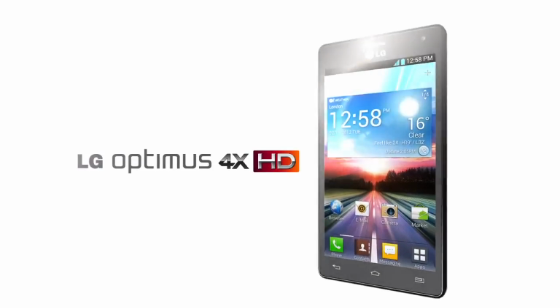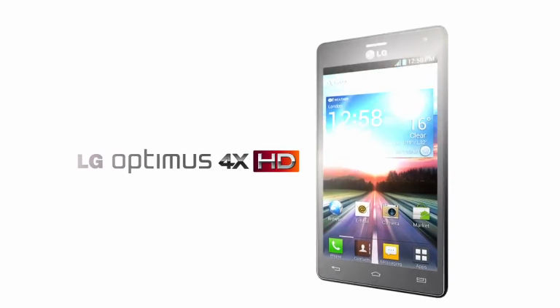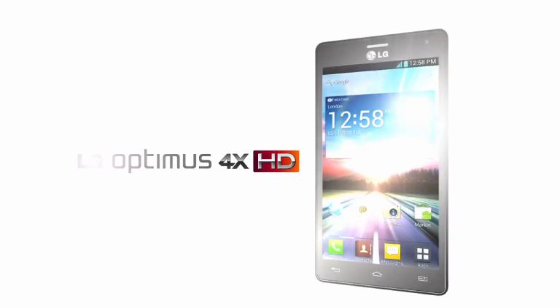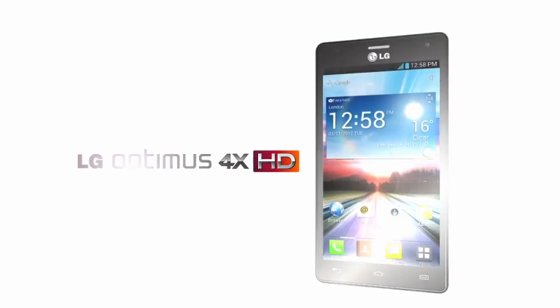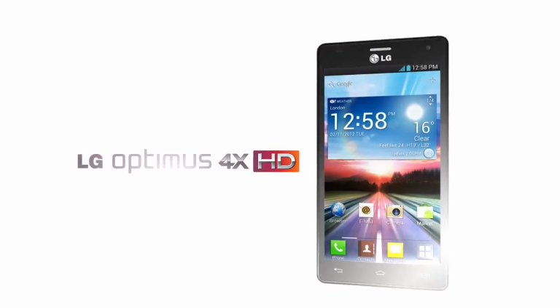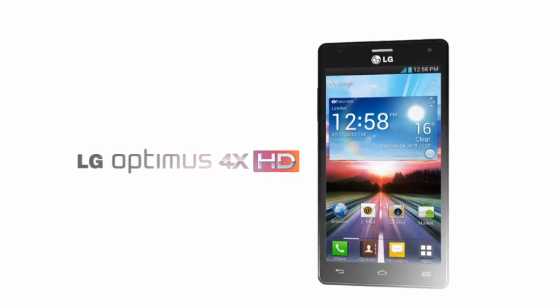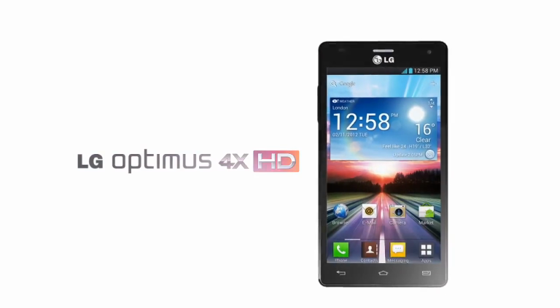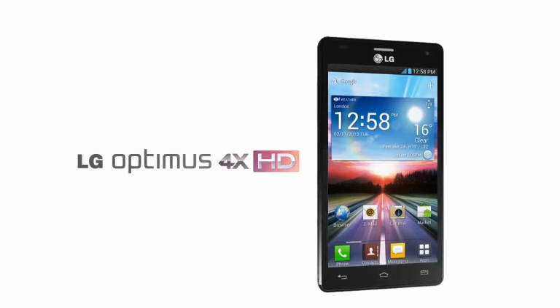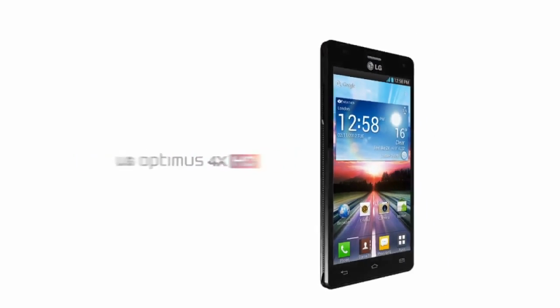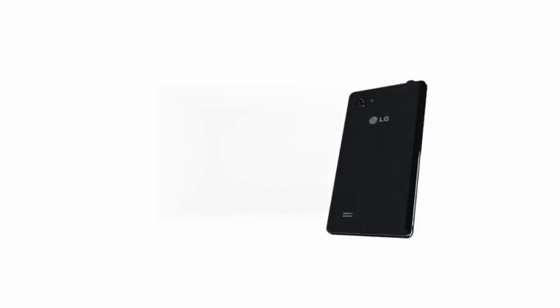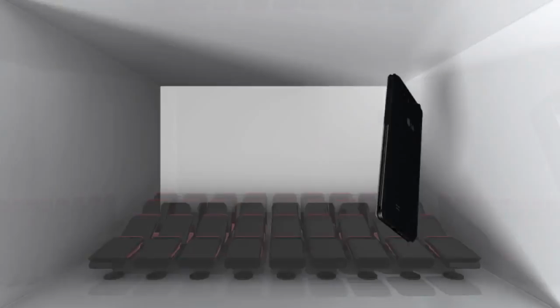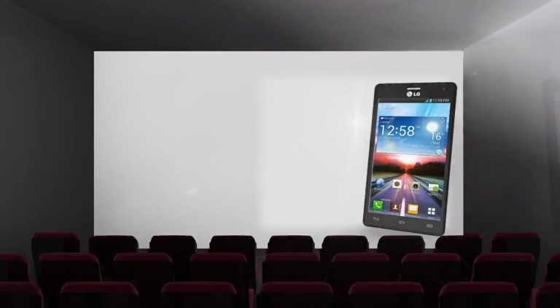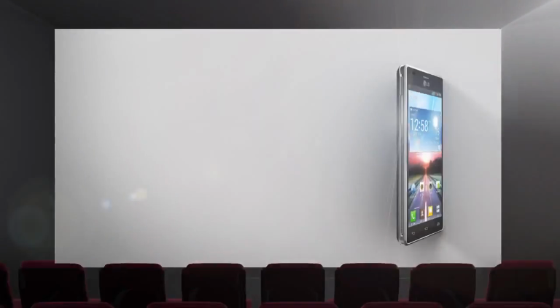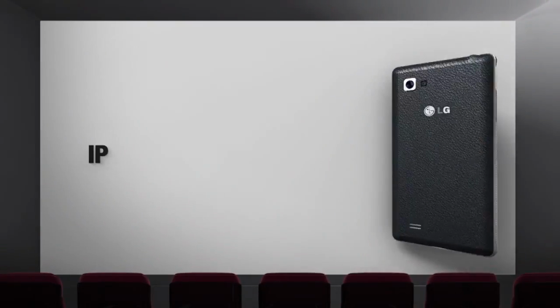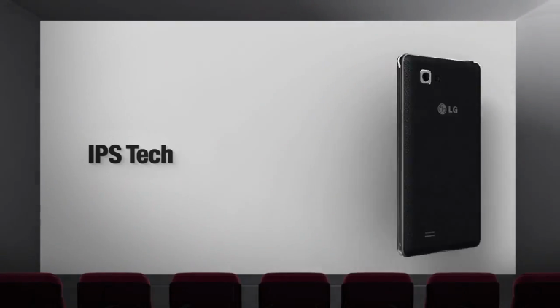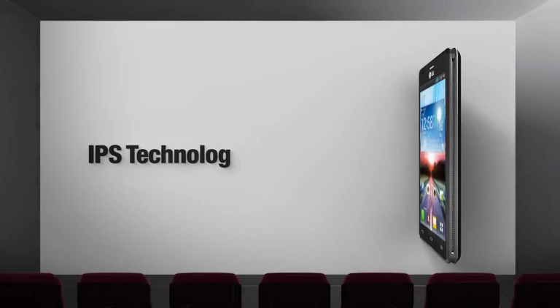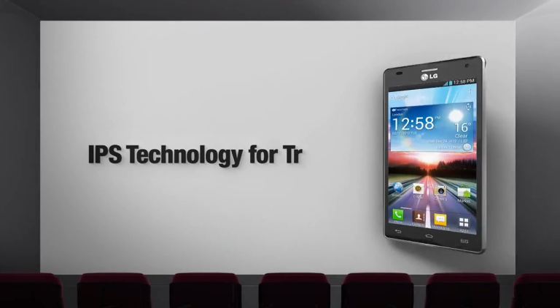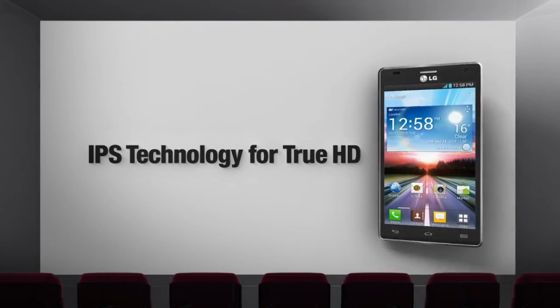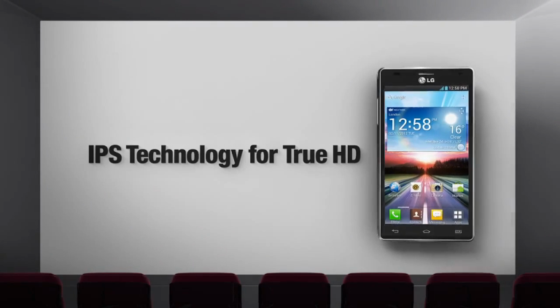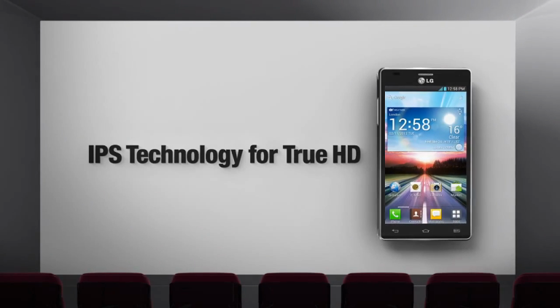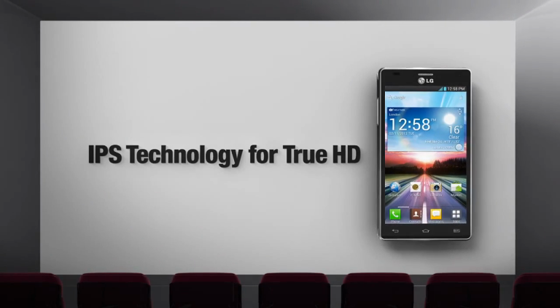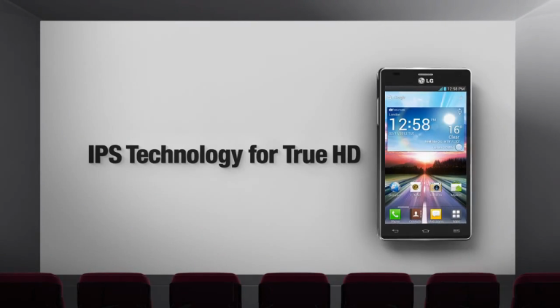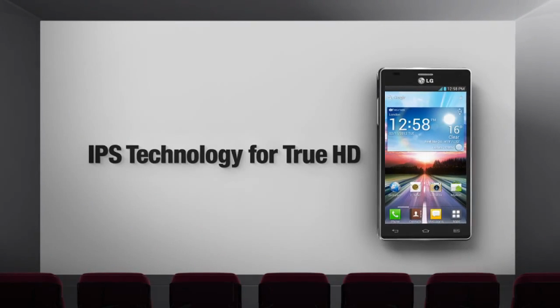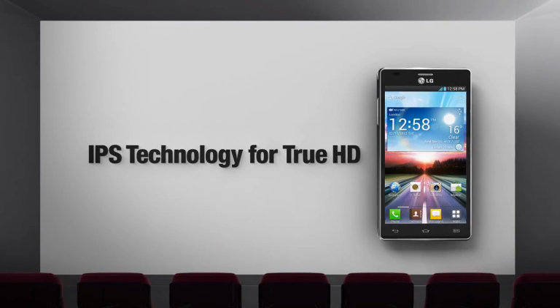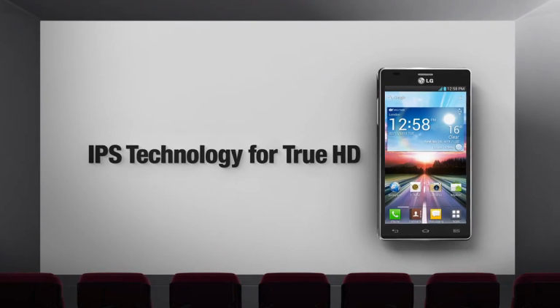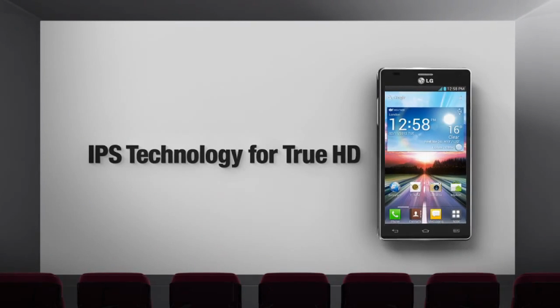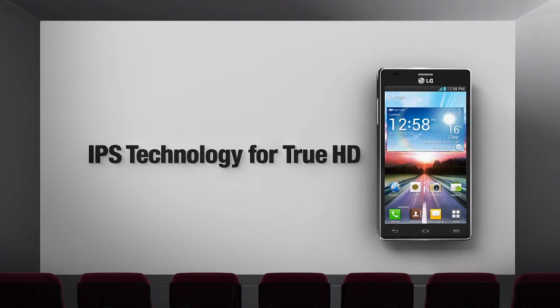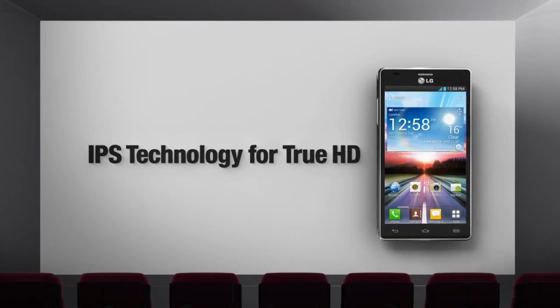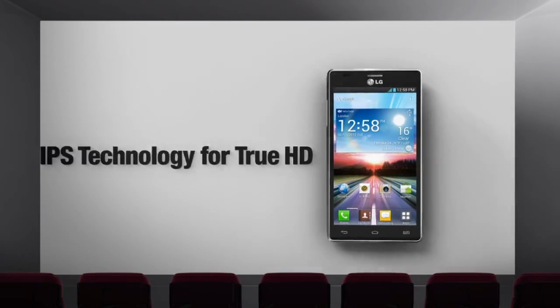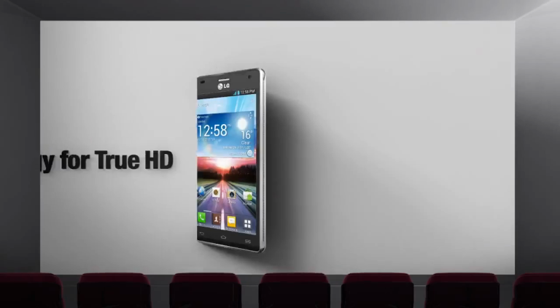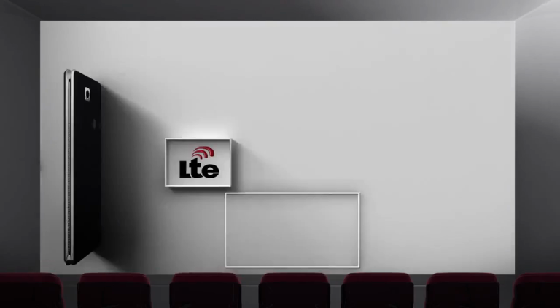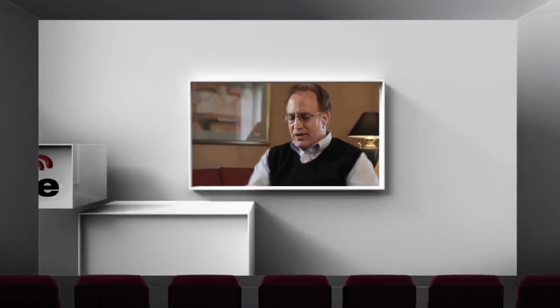LG Optimus 4X HD. Let's find out what experts have to say about the IPS technology.